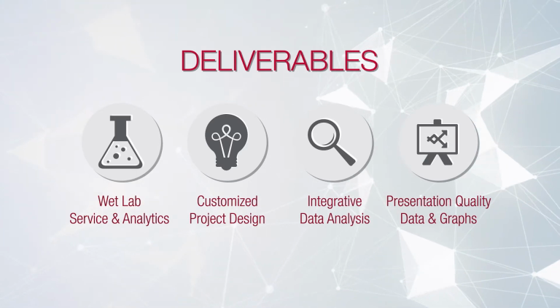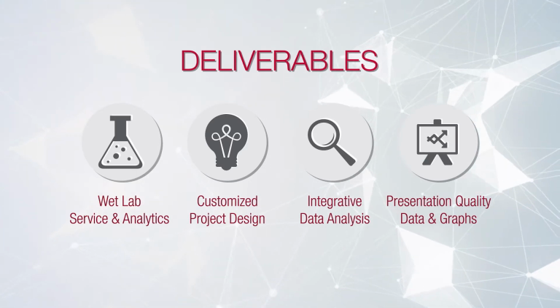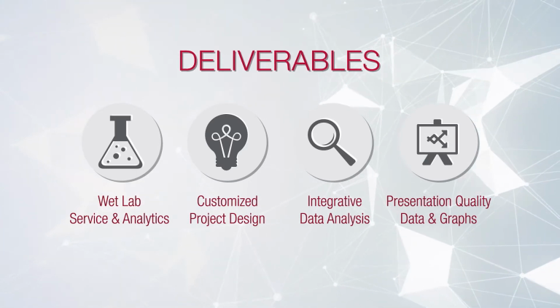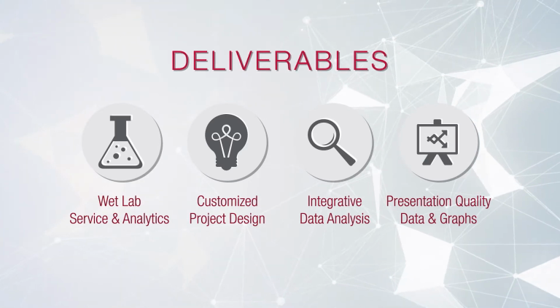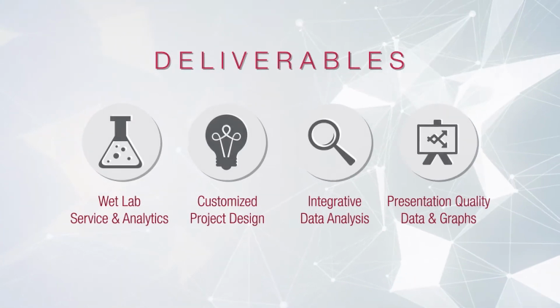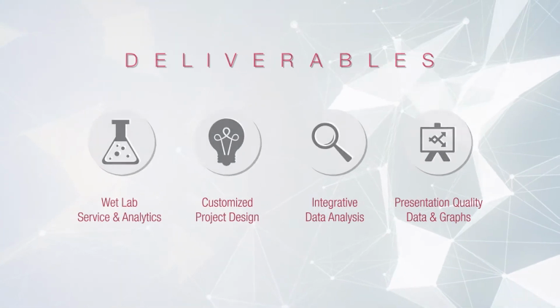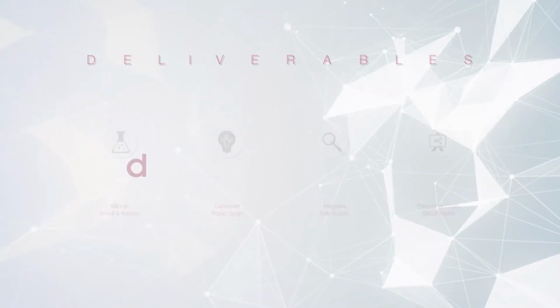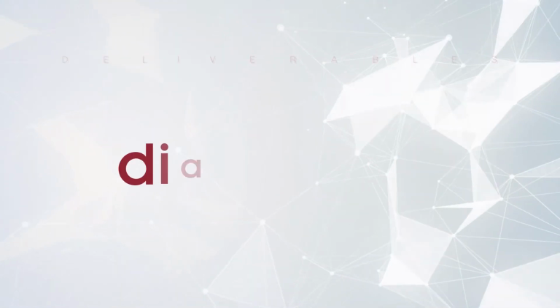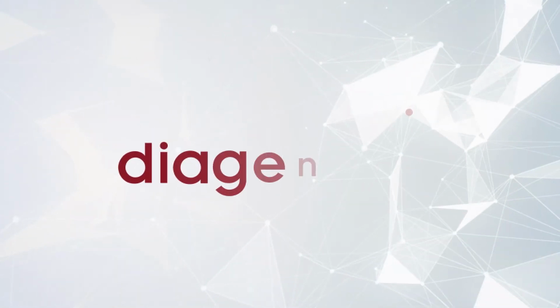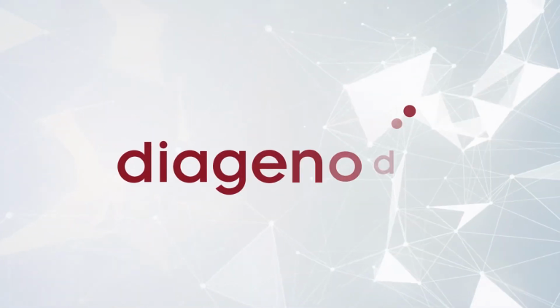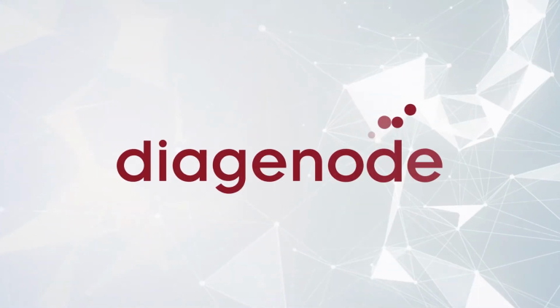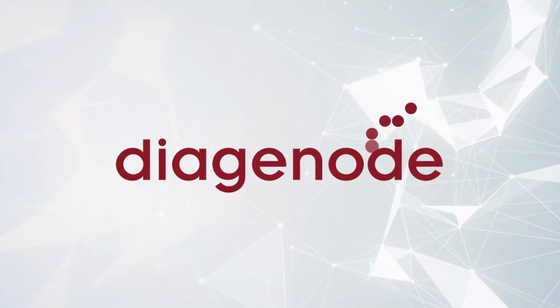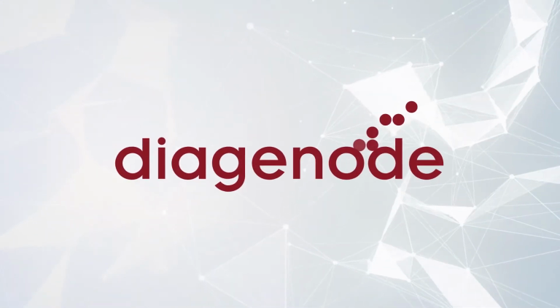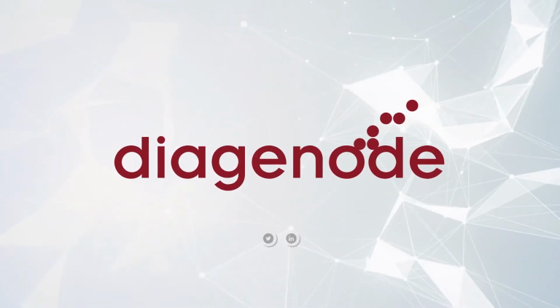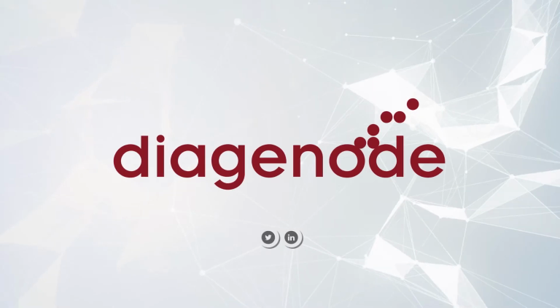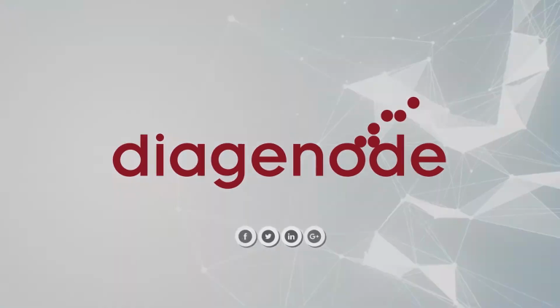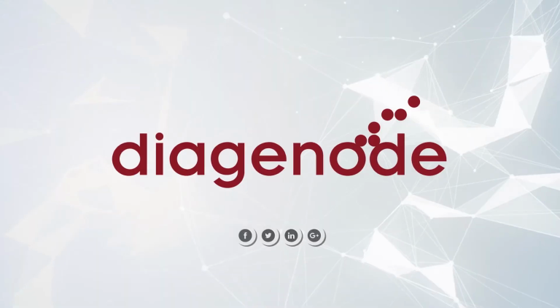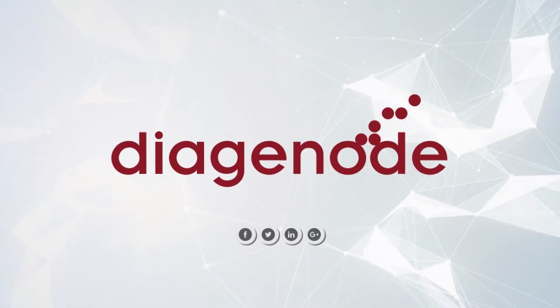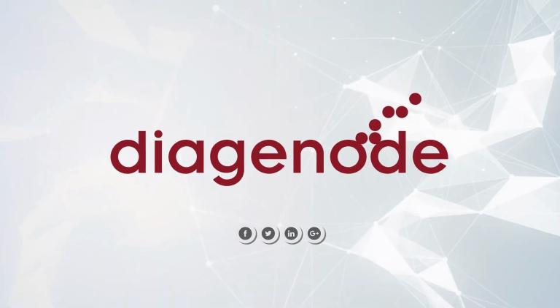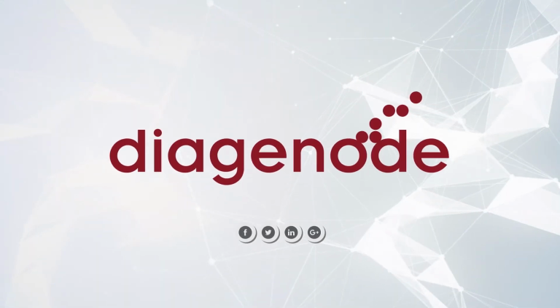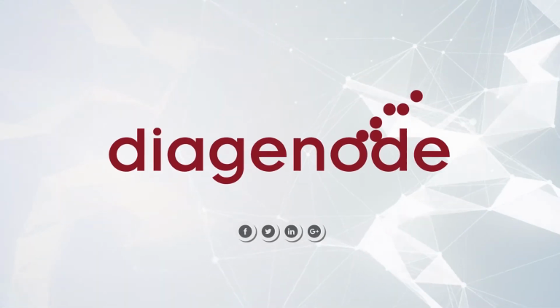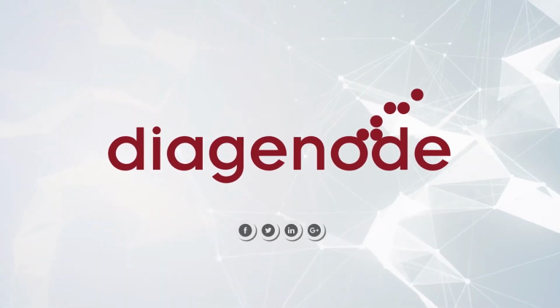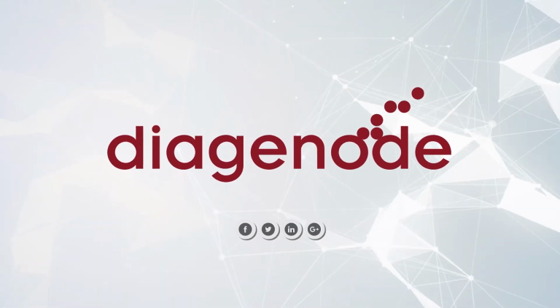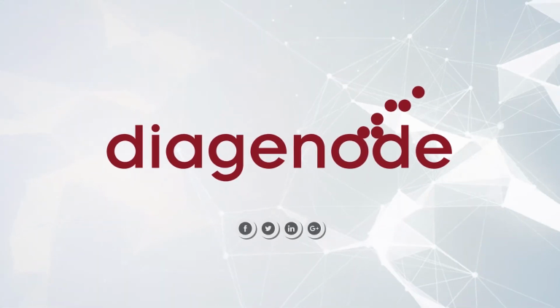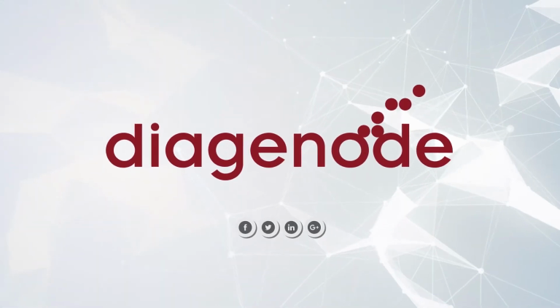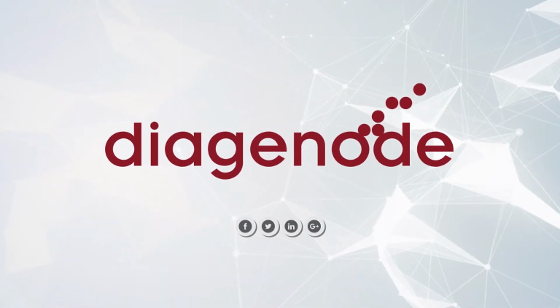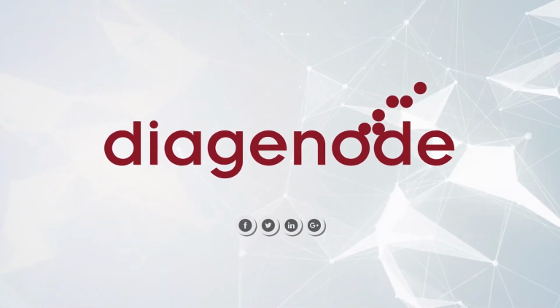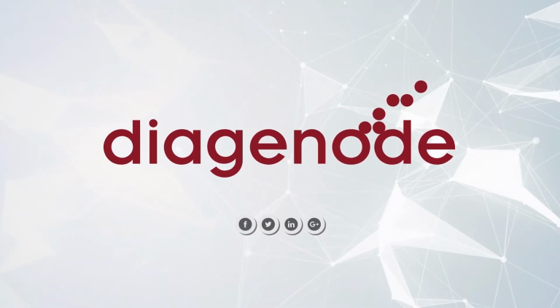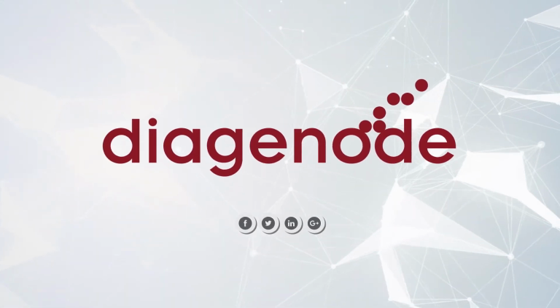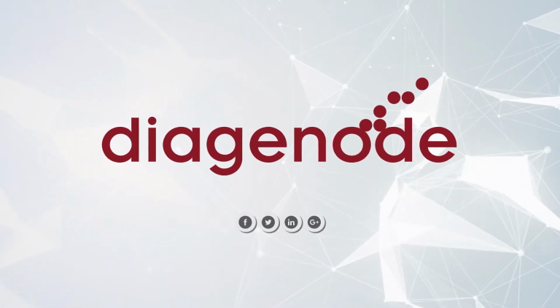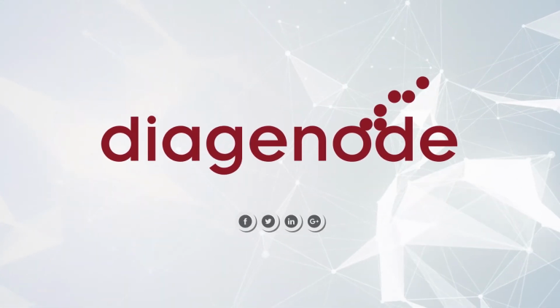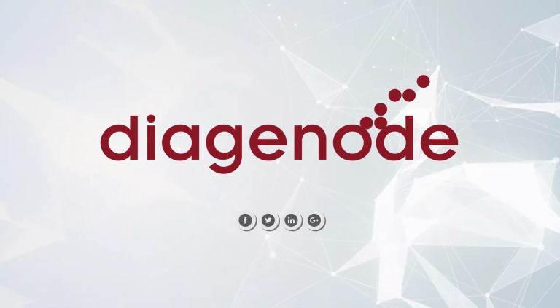Find out how the experts at Diagenode can help take your research to the next level. Contact us today.